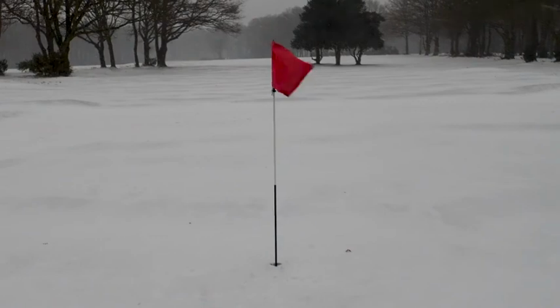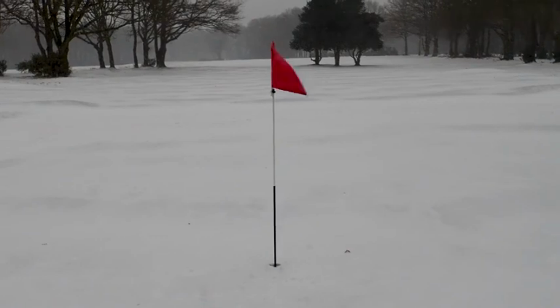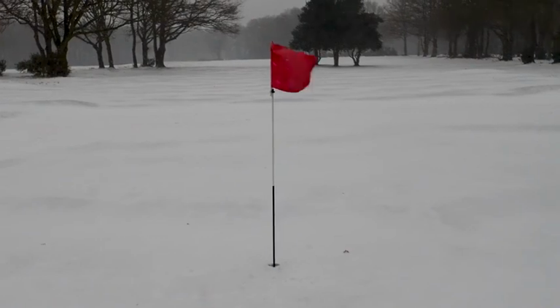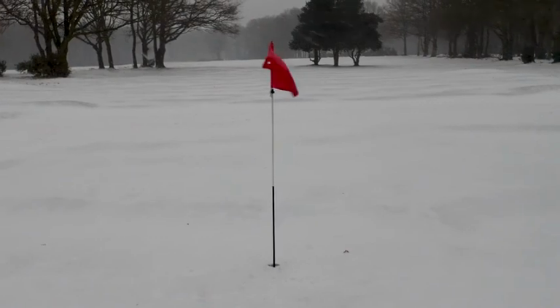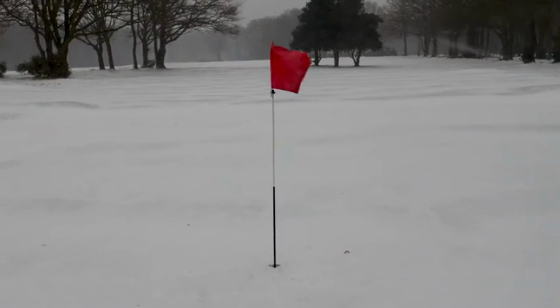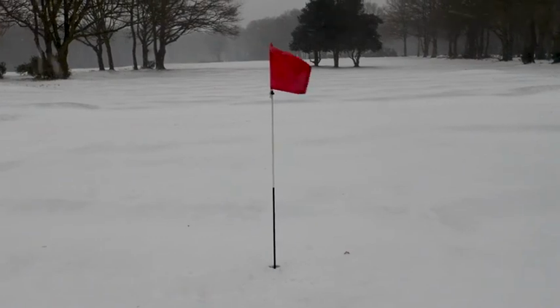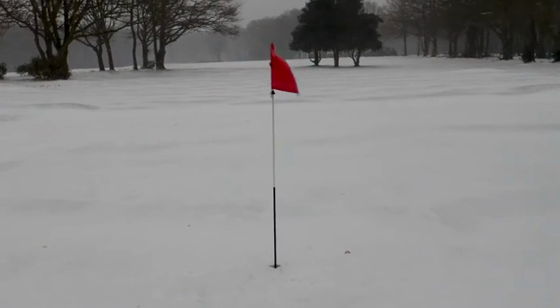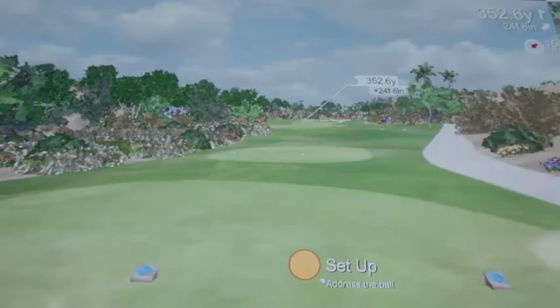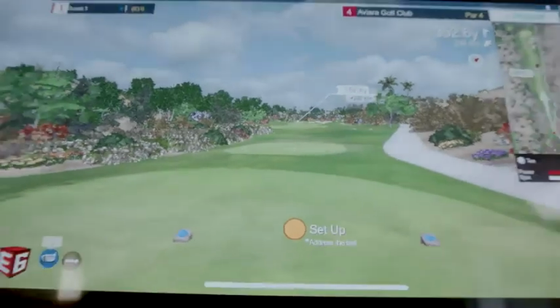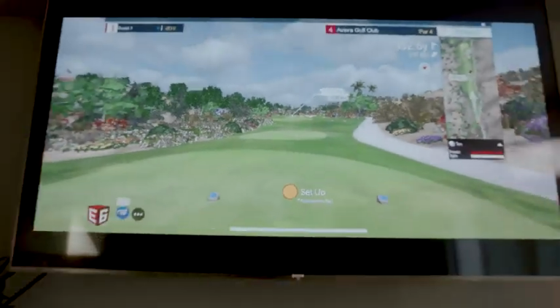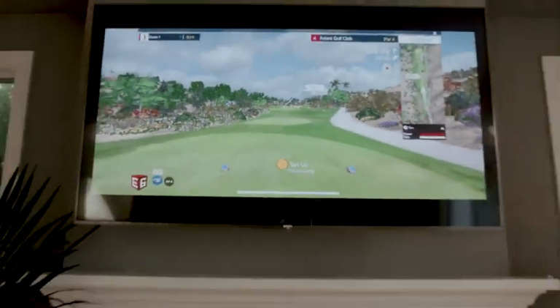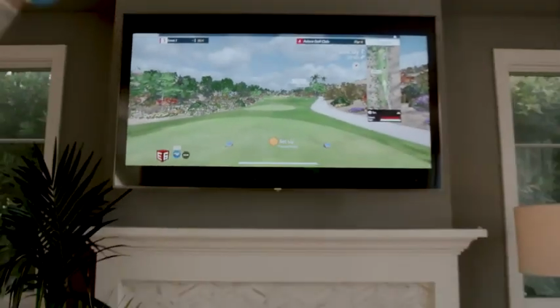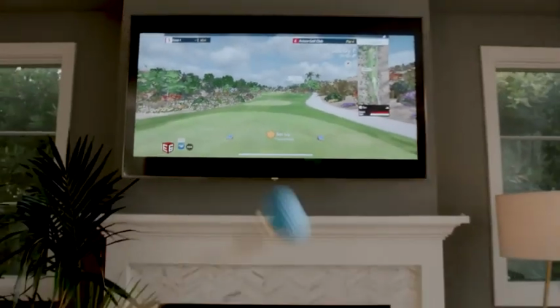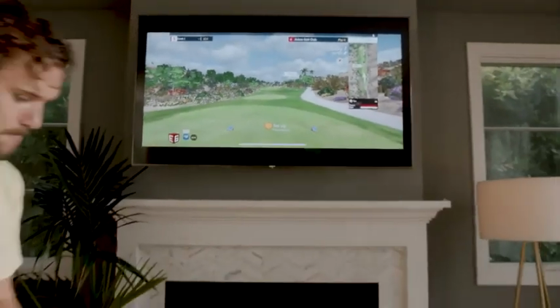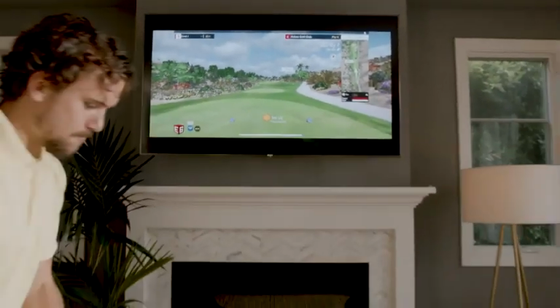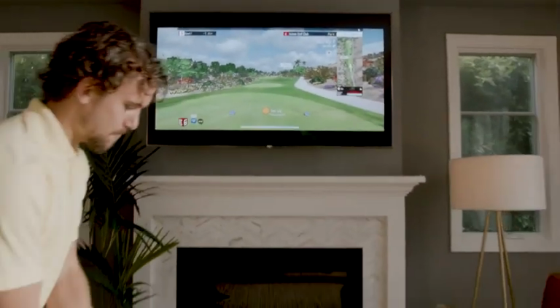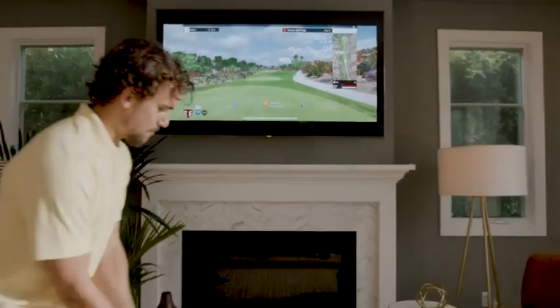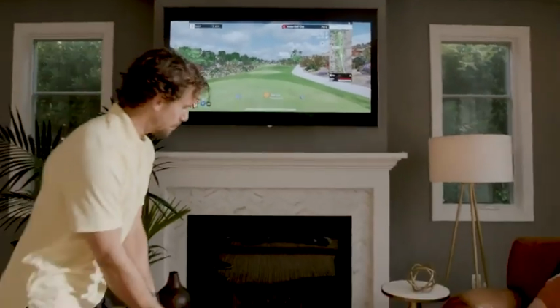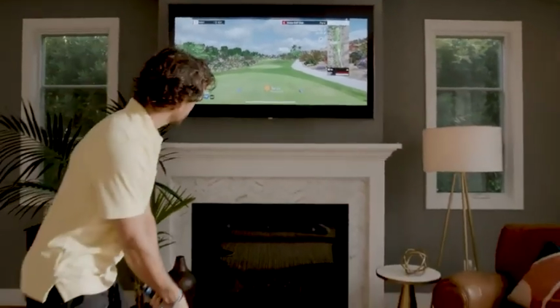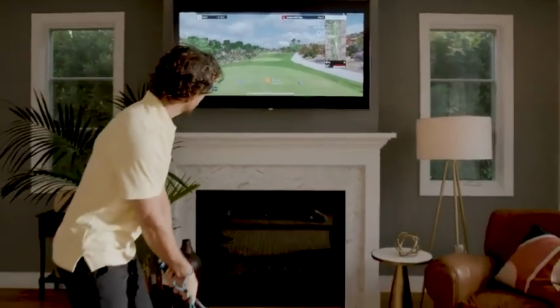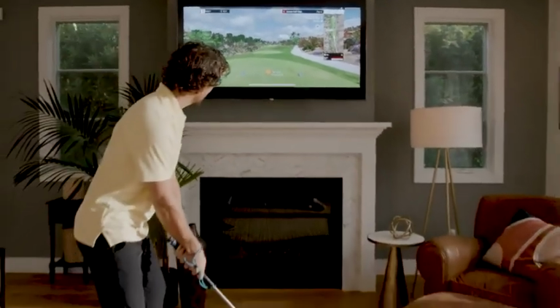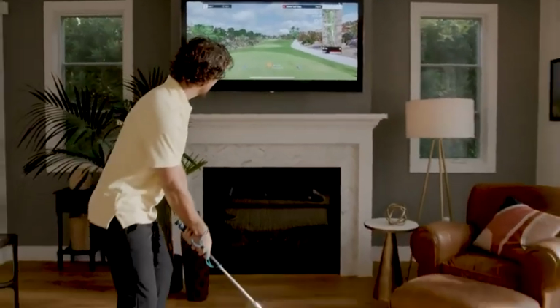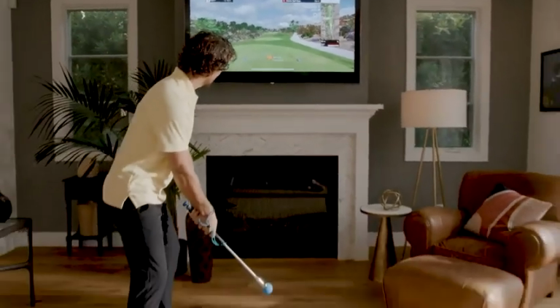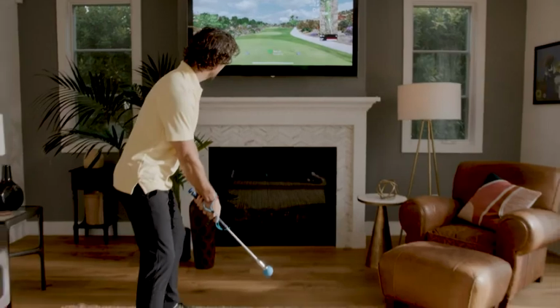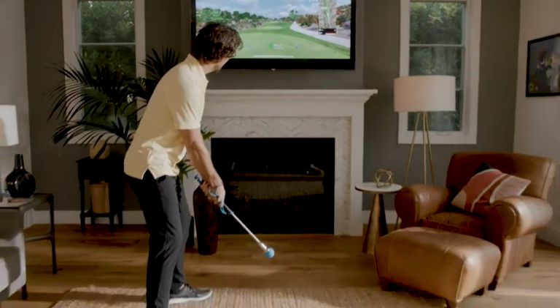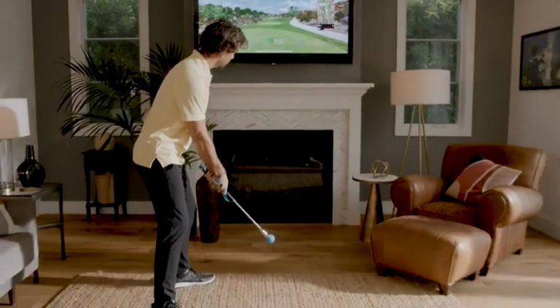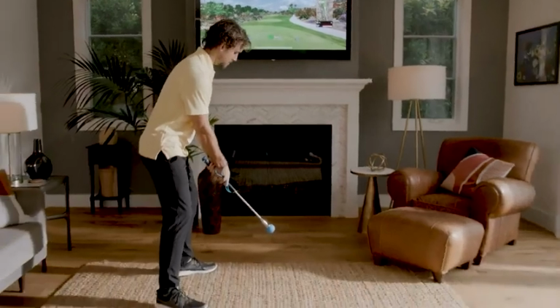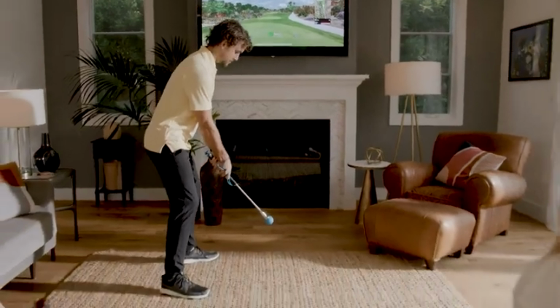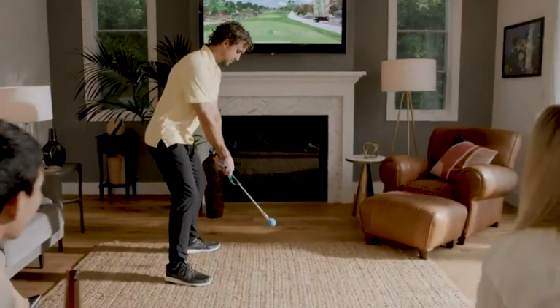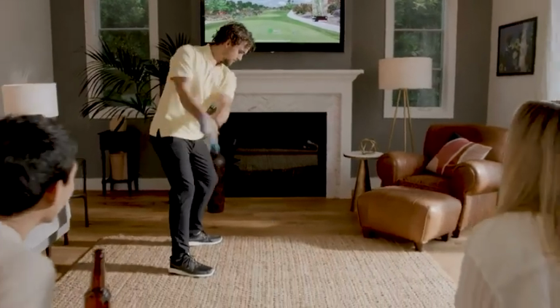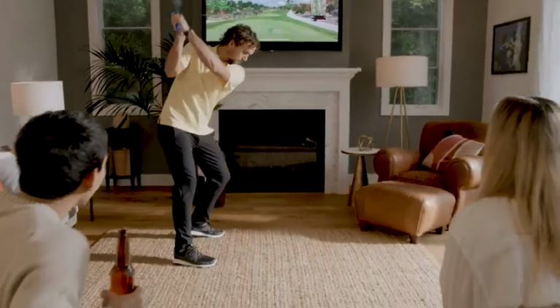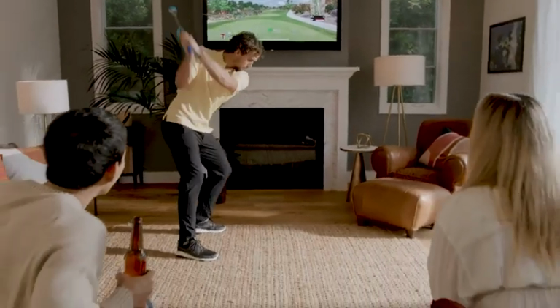If you can't get out to golf, let golf come to you. Ready? Swing!